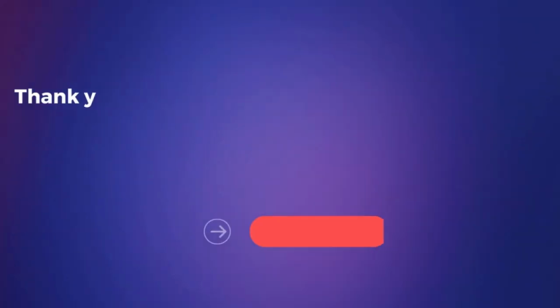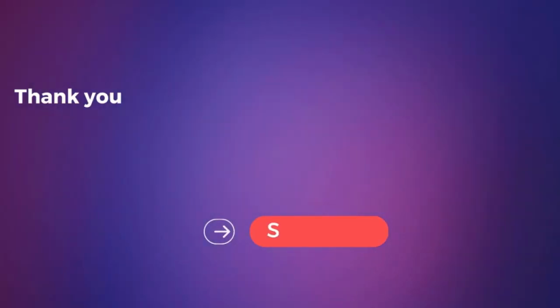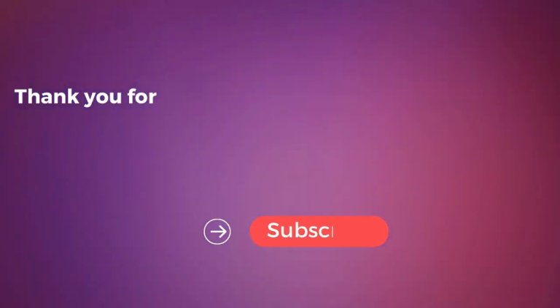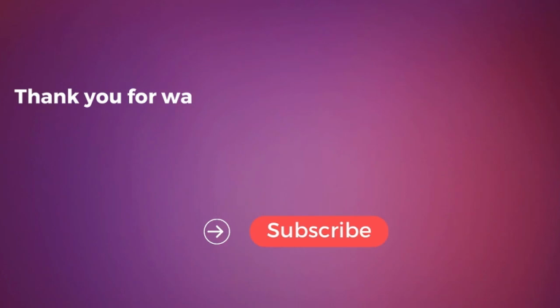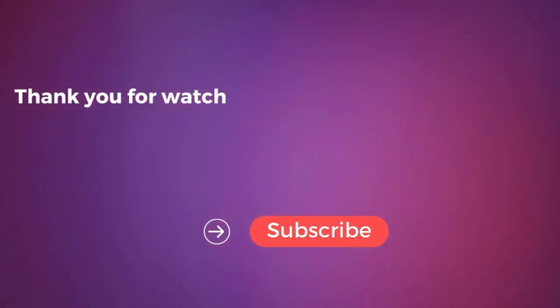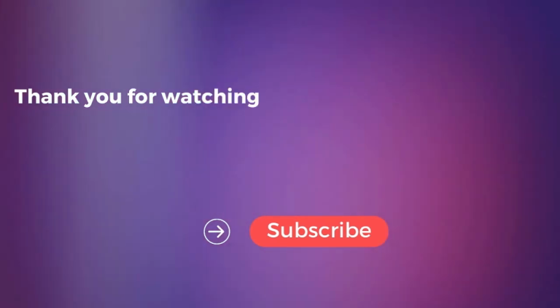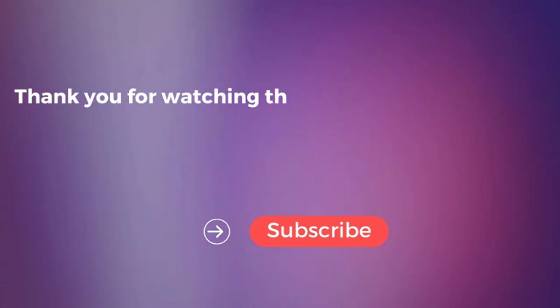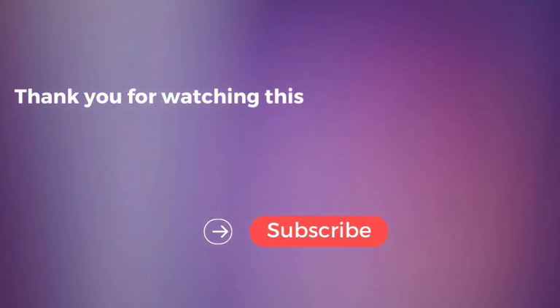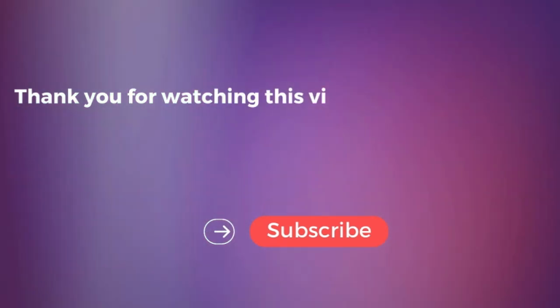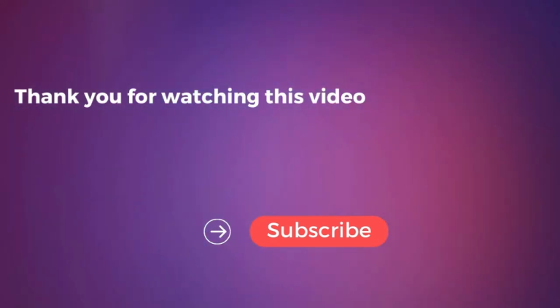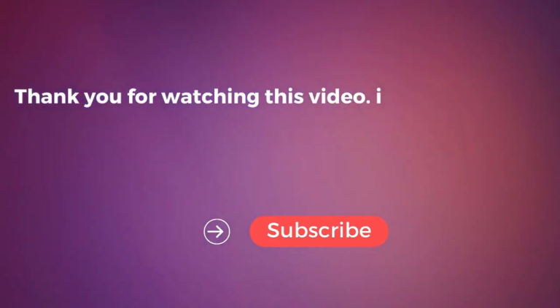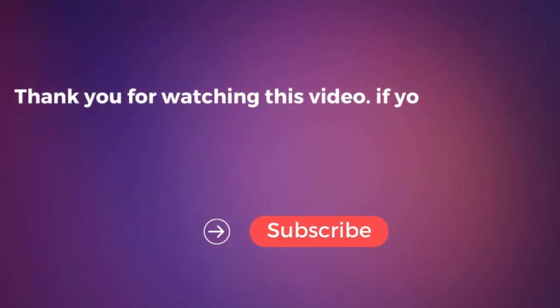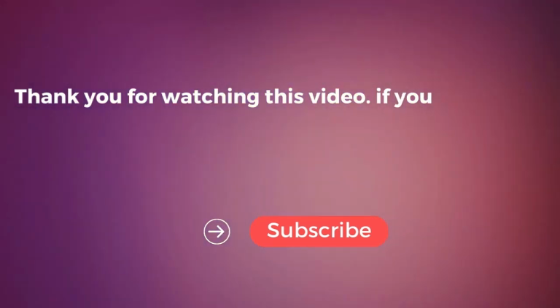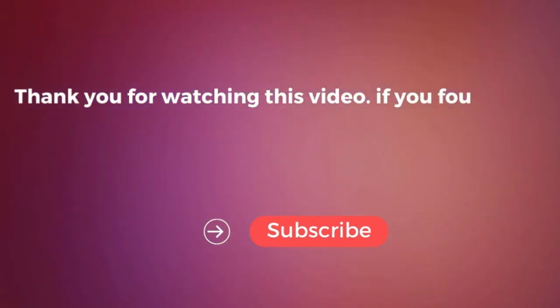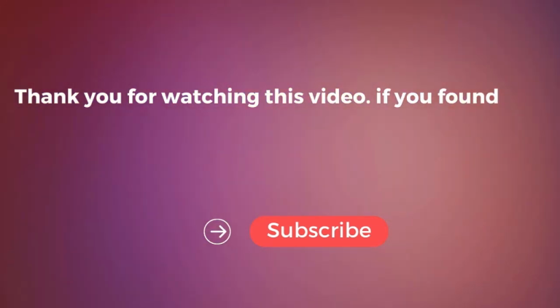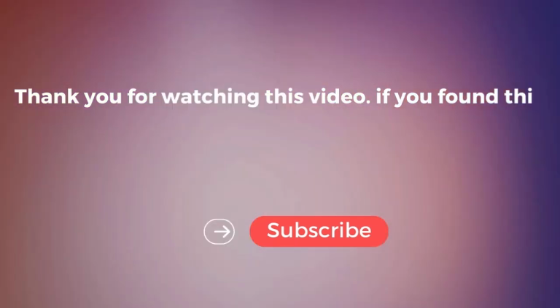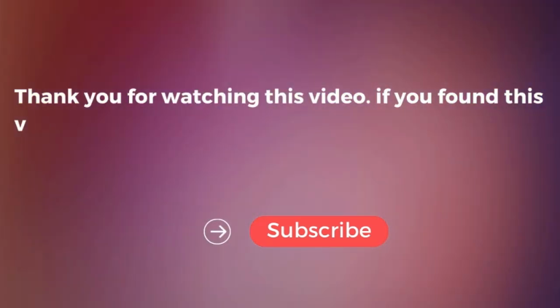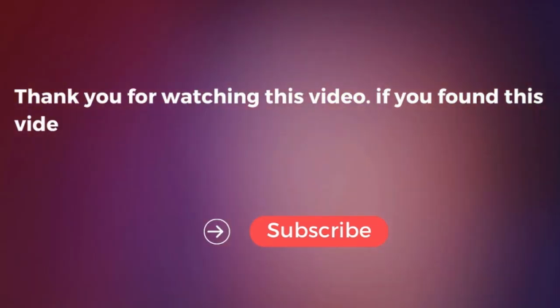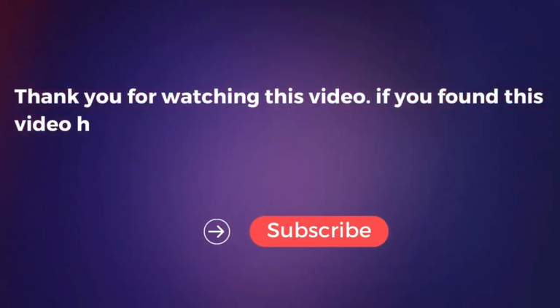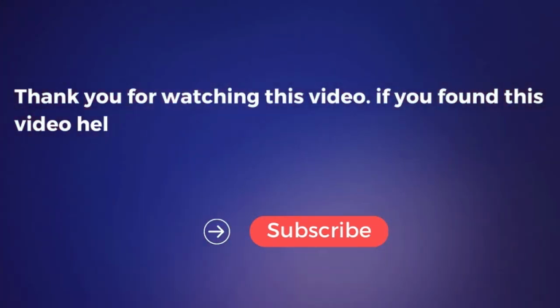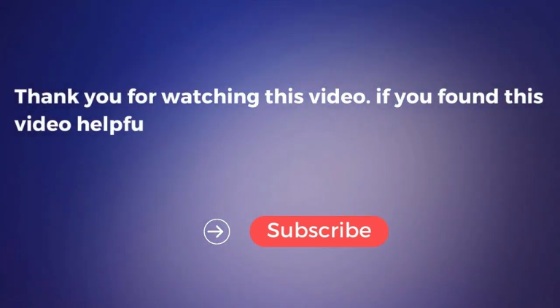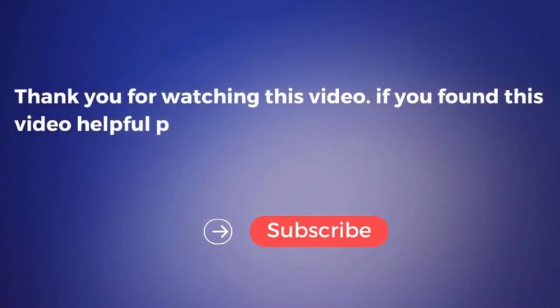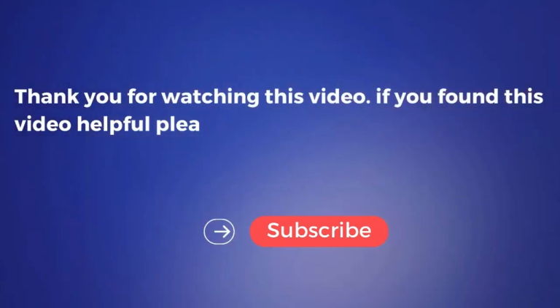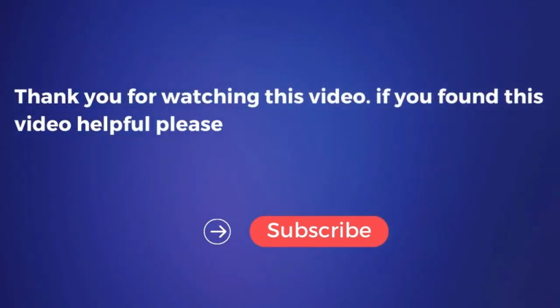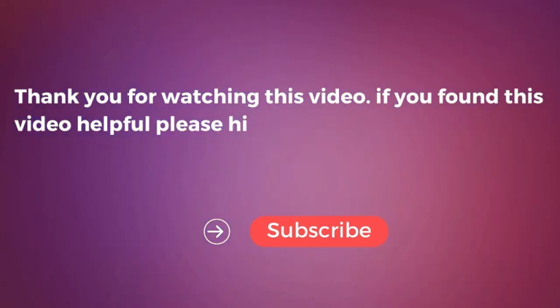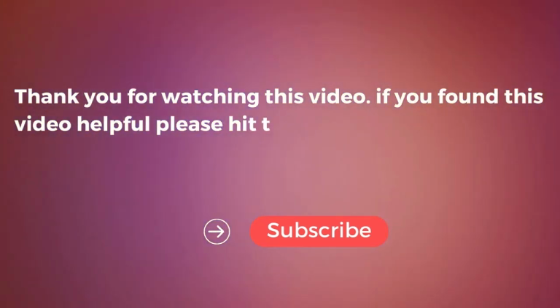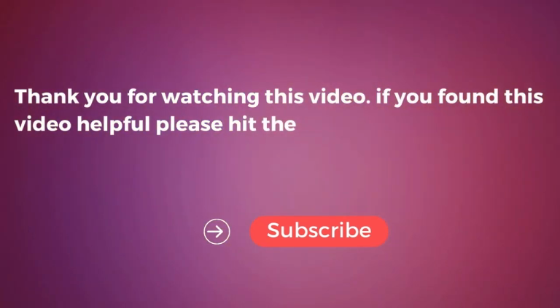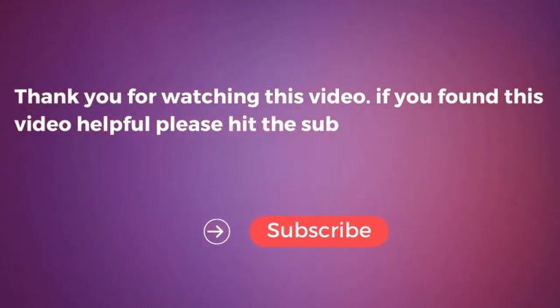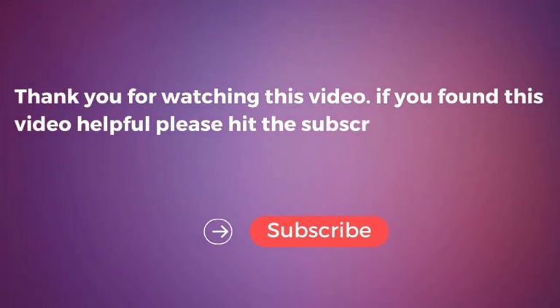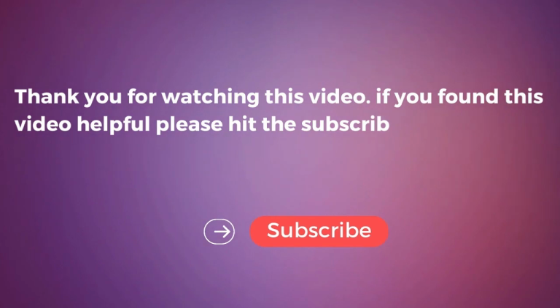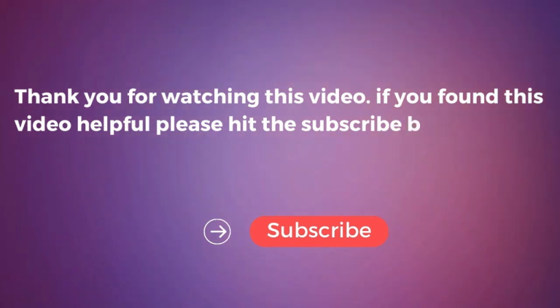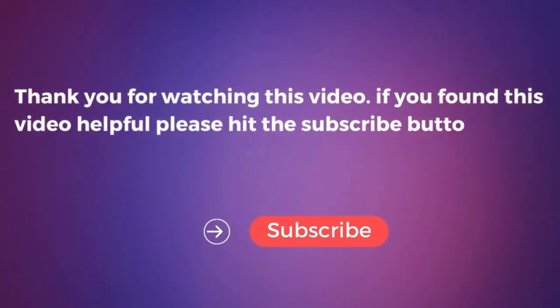Thank you for watching this video. If you found it helpful, please hit the subscribe button.